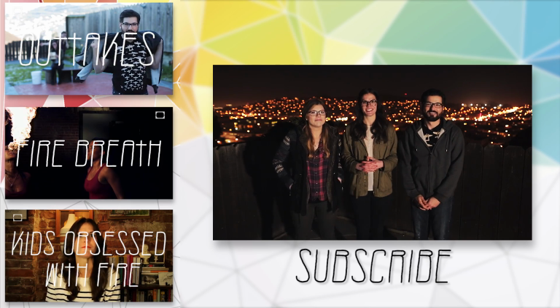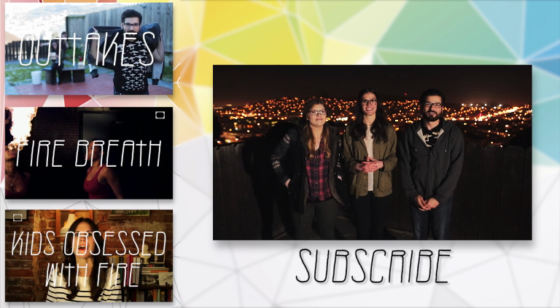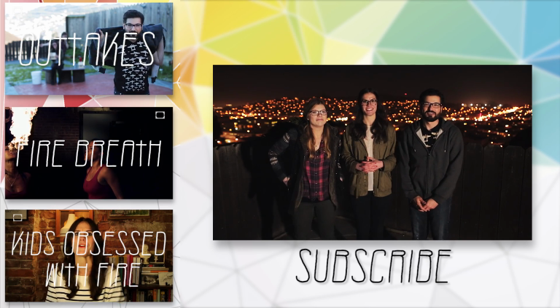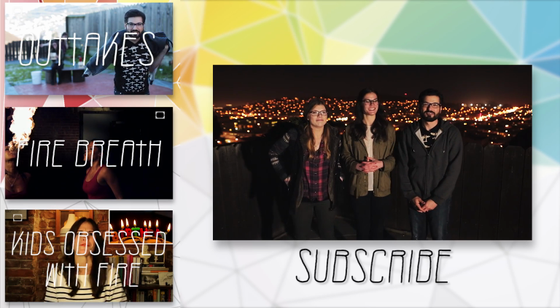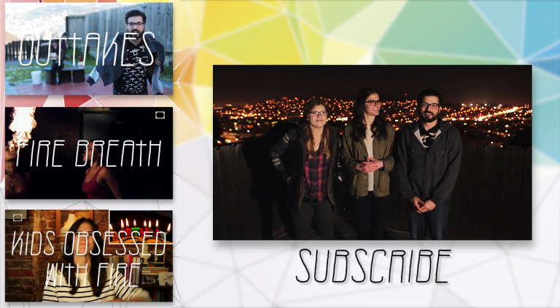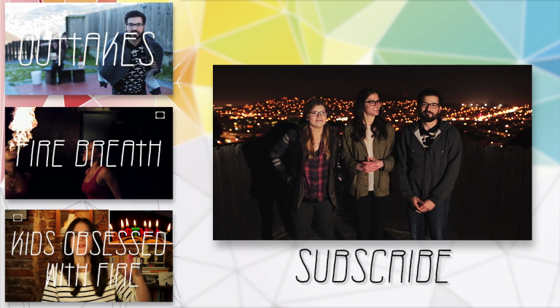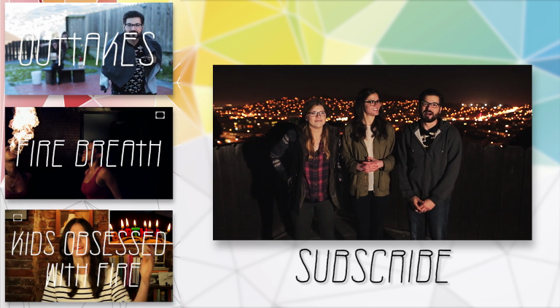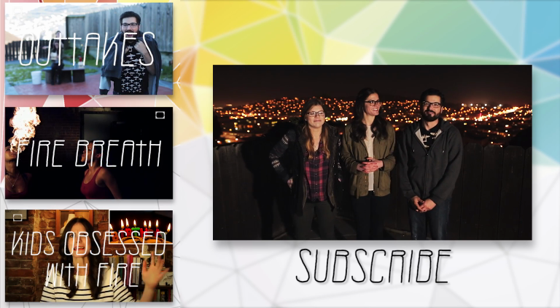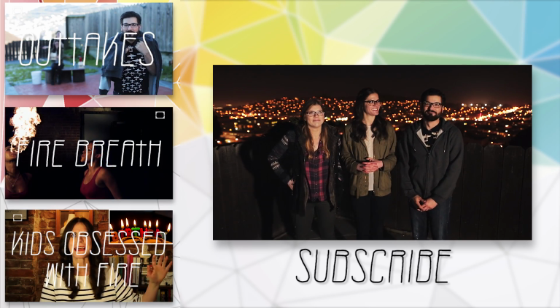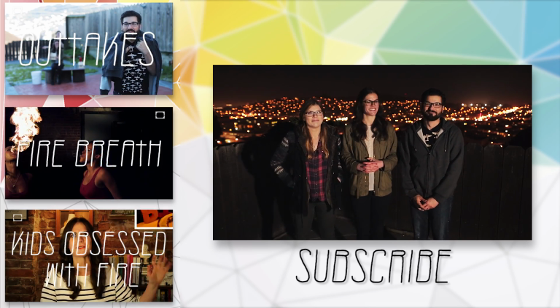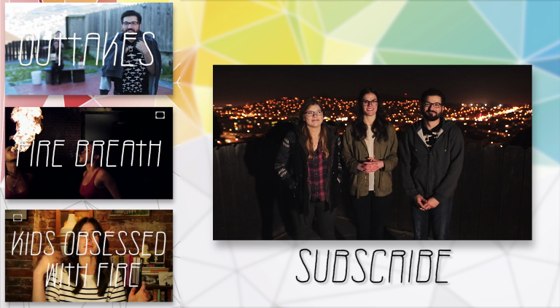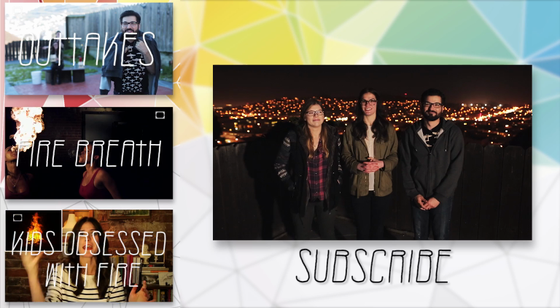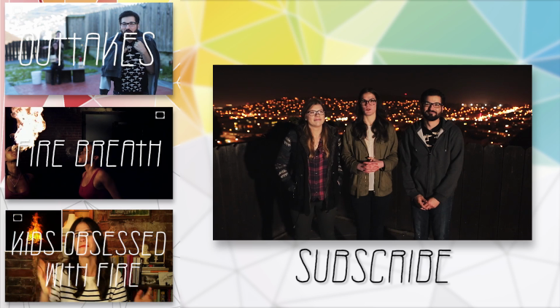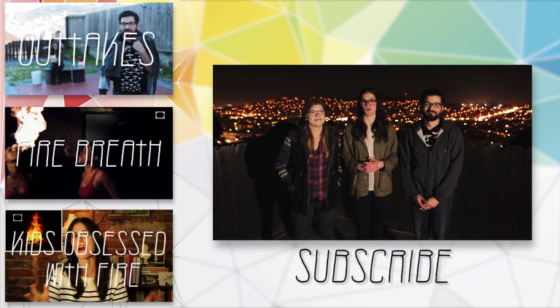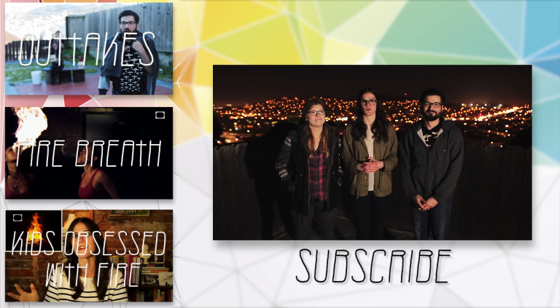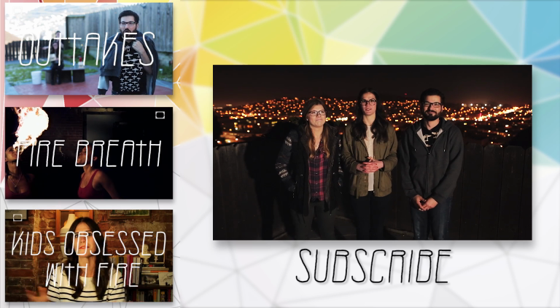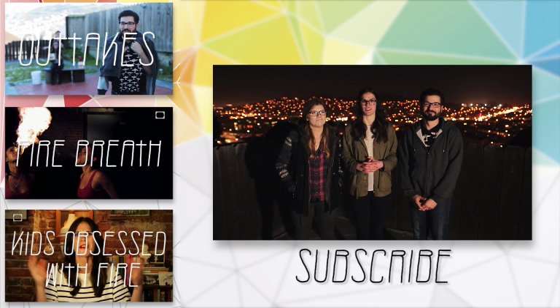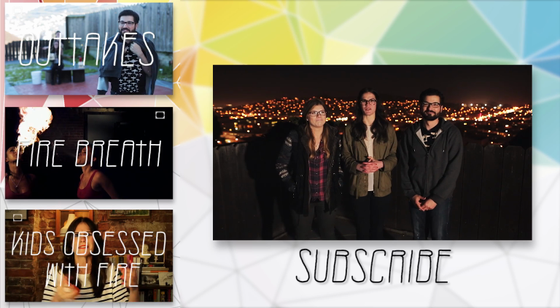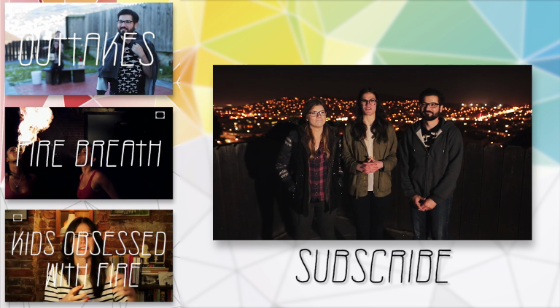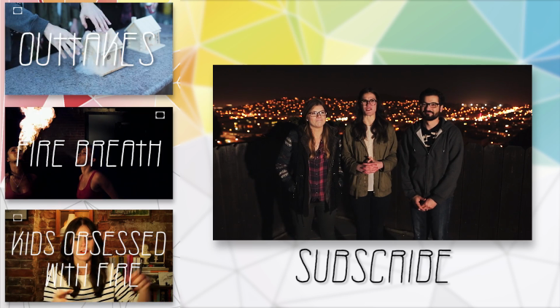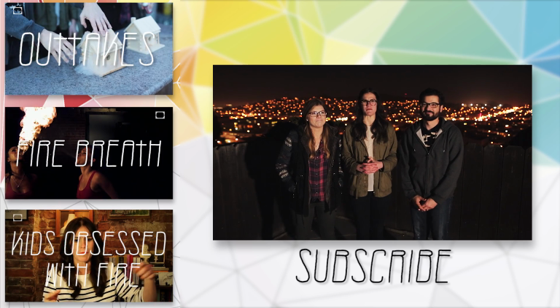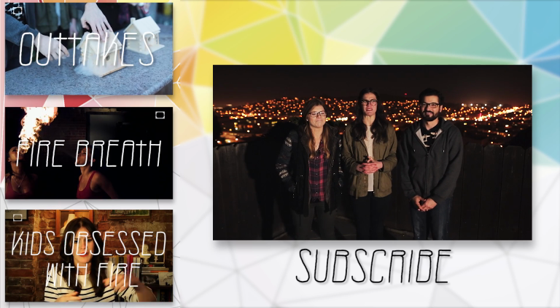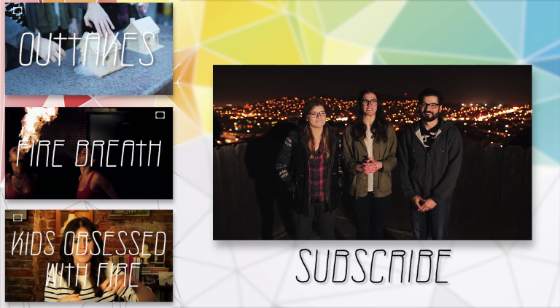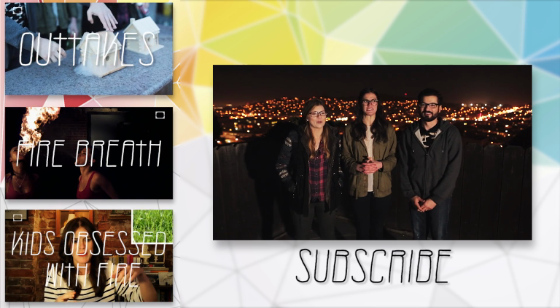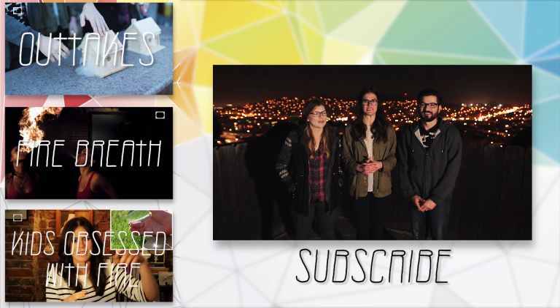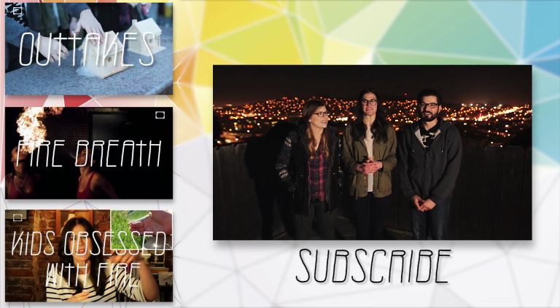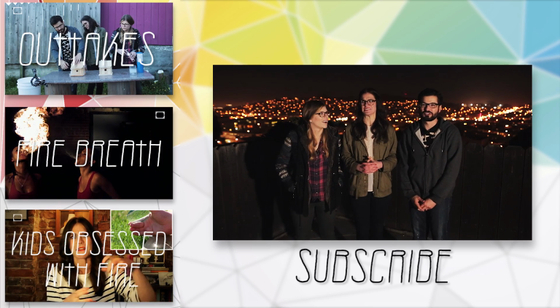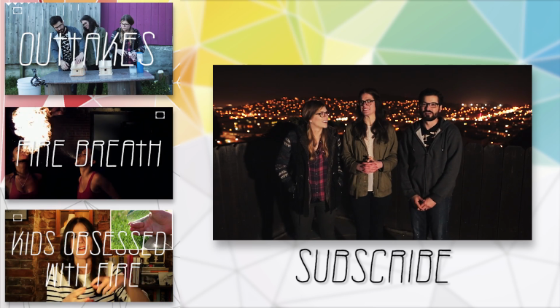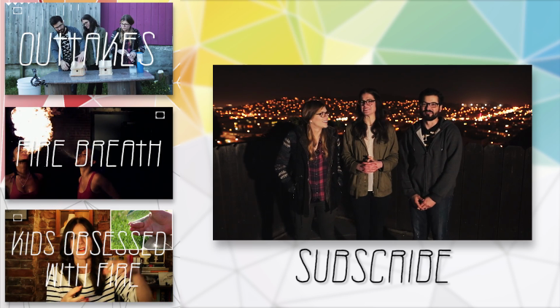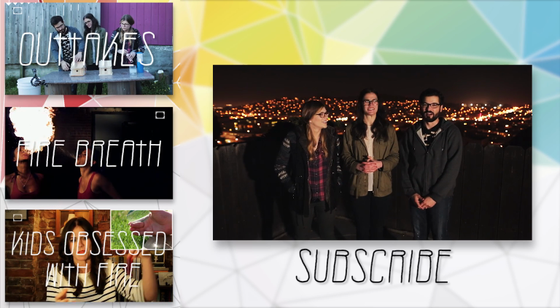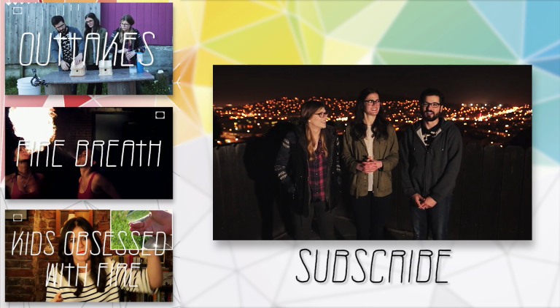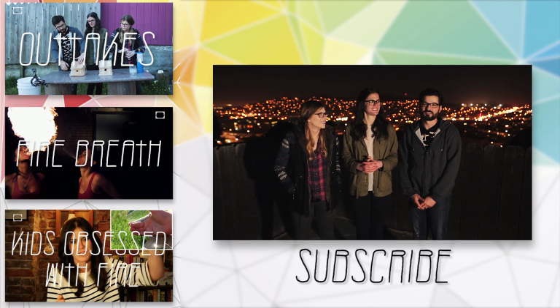You get yours, I get mine. Y'all are extreme. We really are — extreme friends.